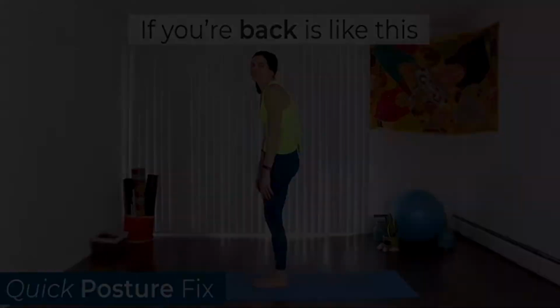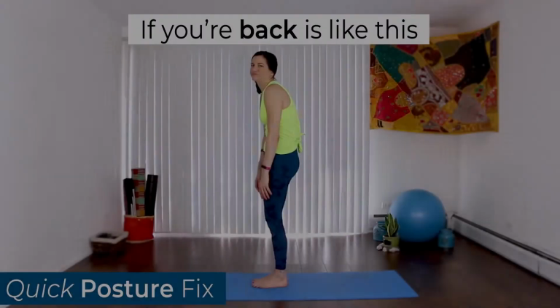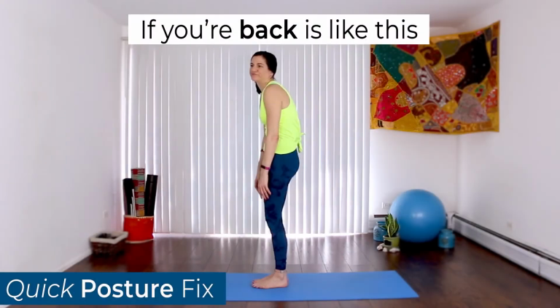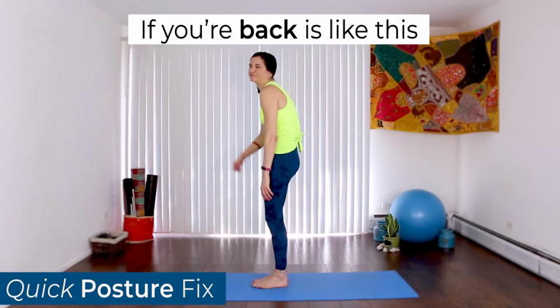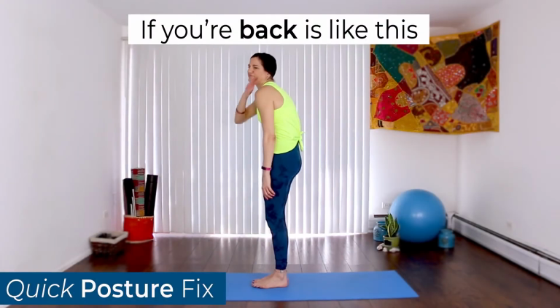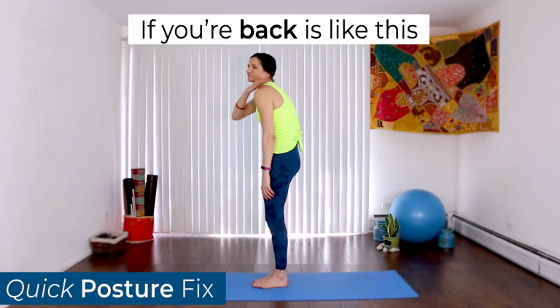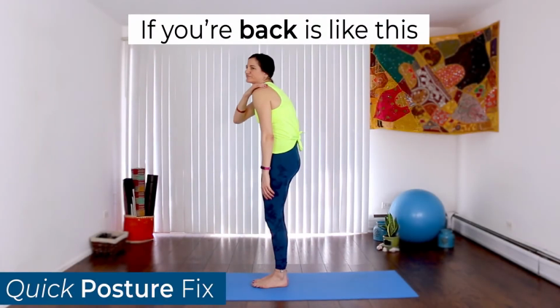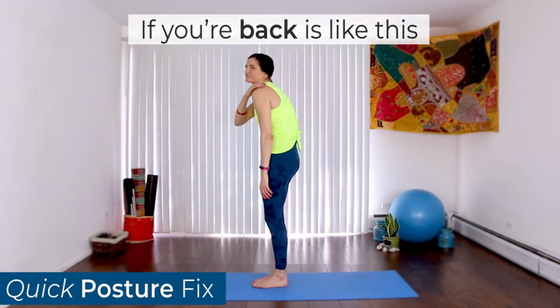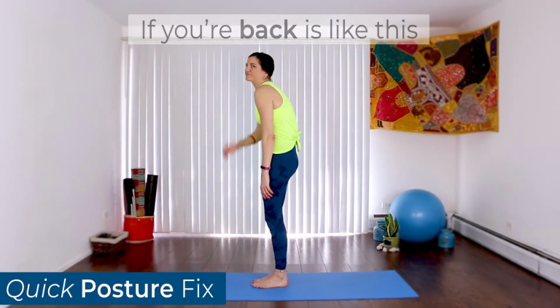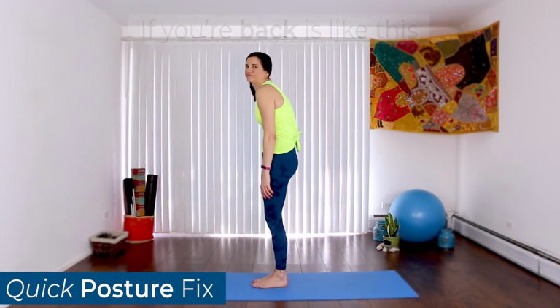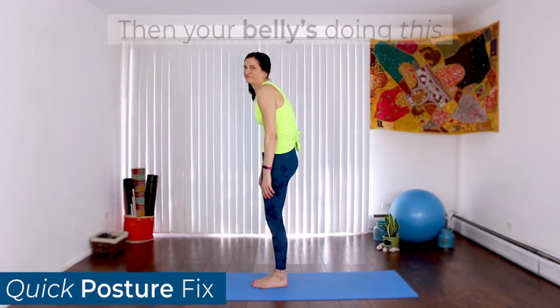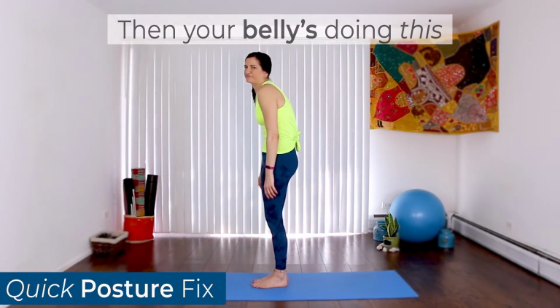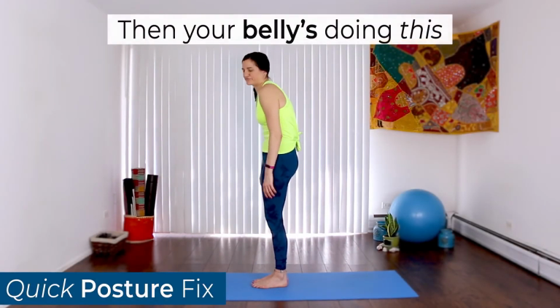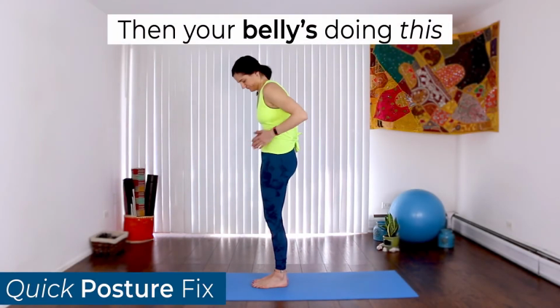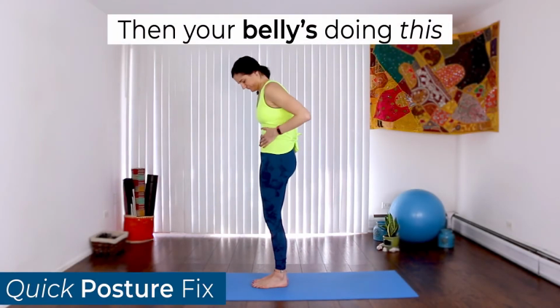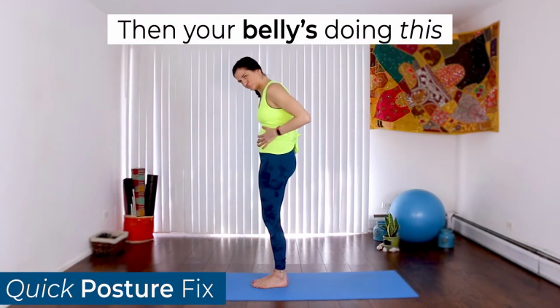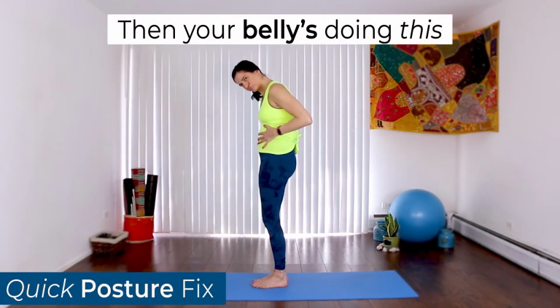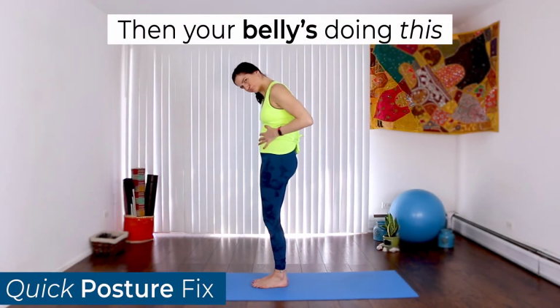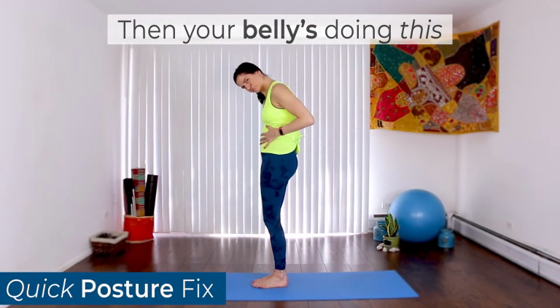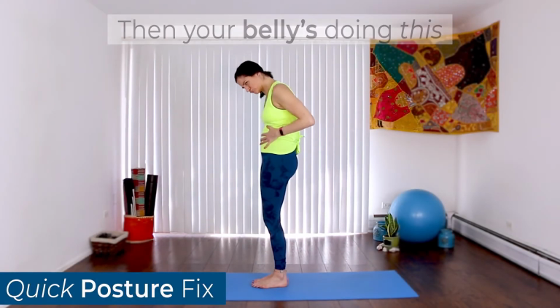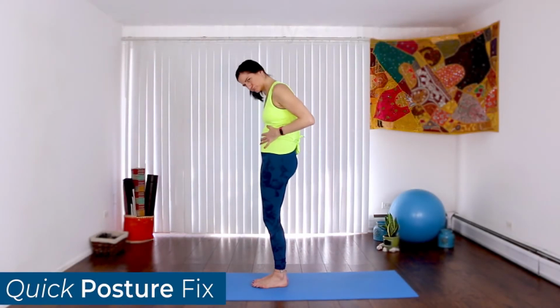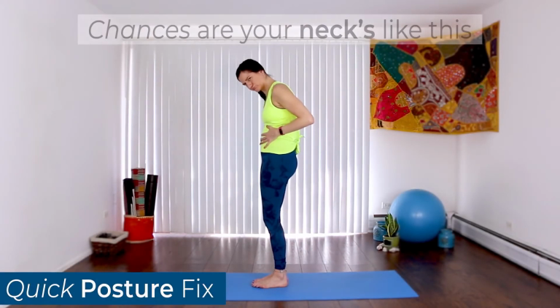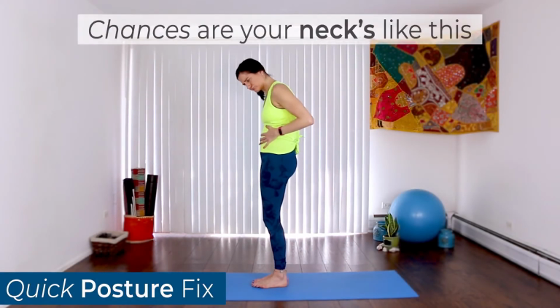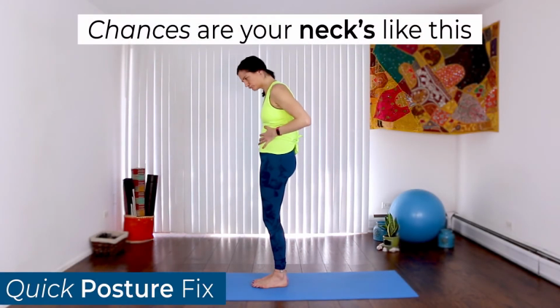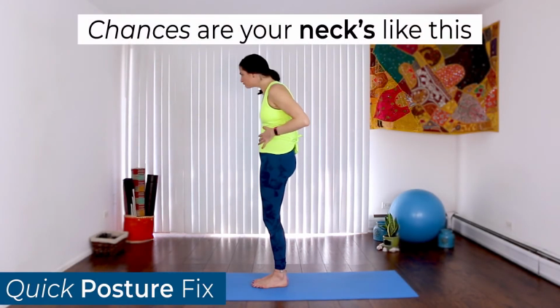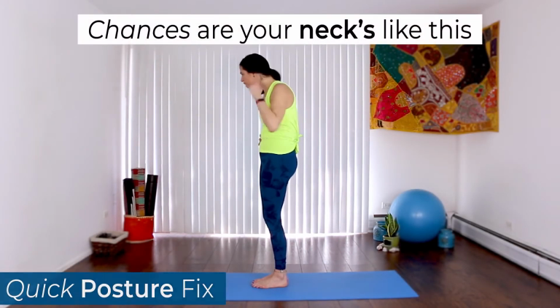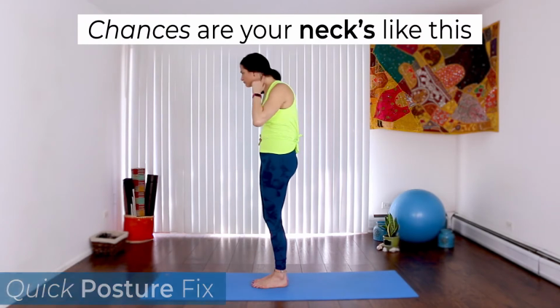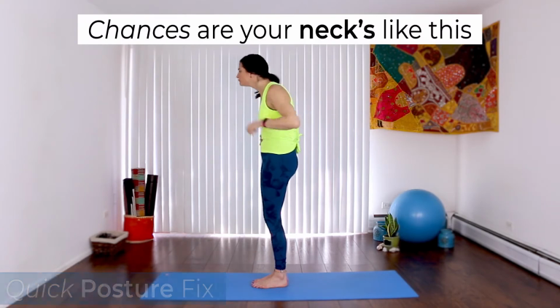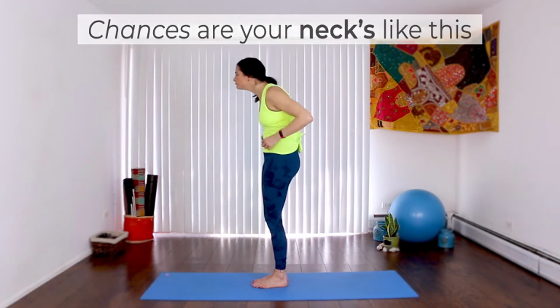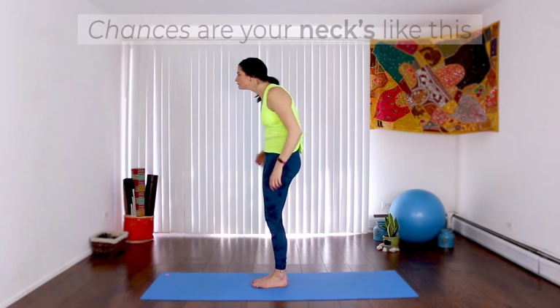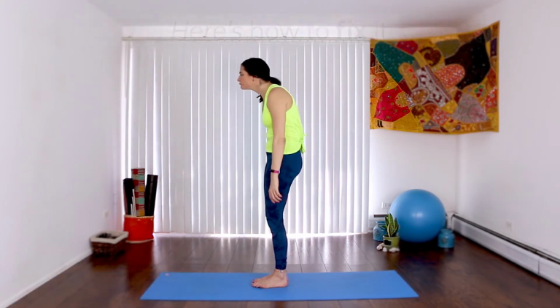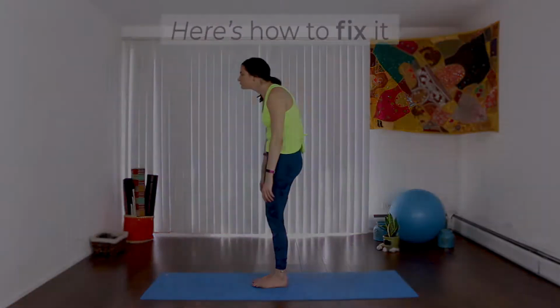If your back is like this, then your belly is doing this, chances are your neck's like this. Here's how to fix it.